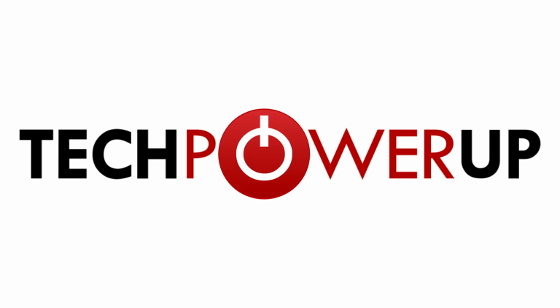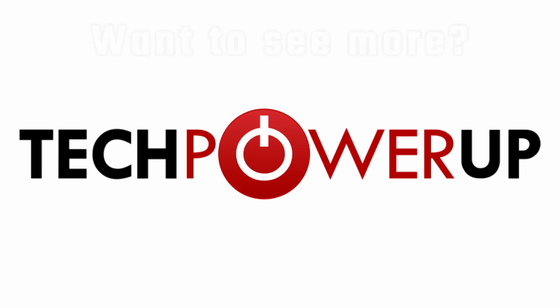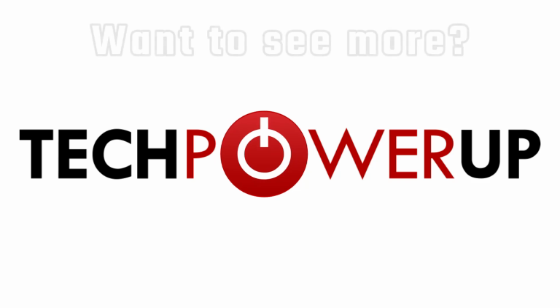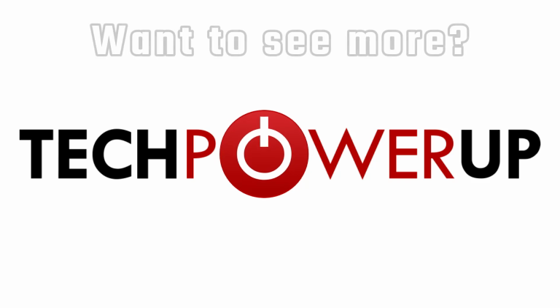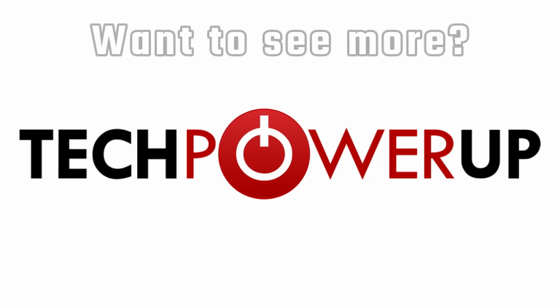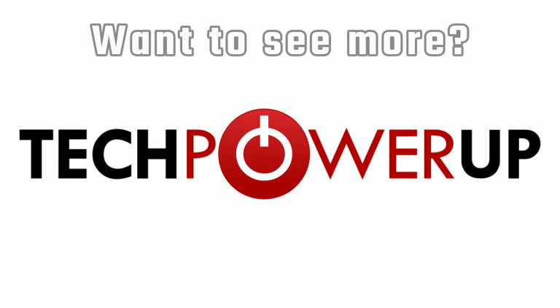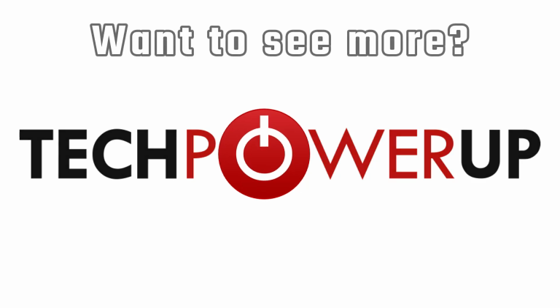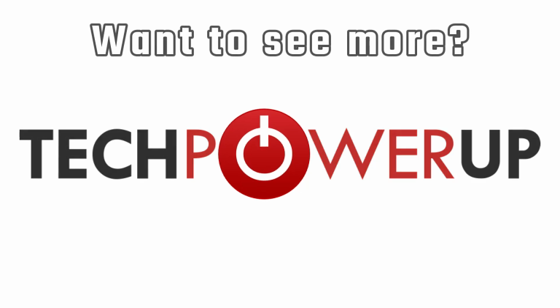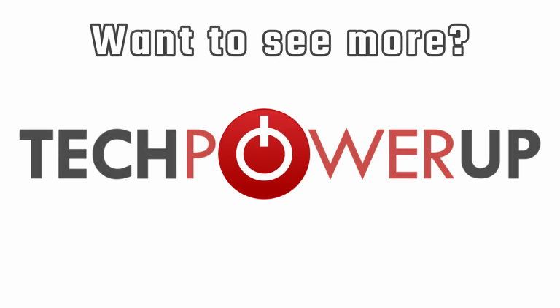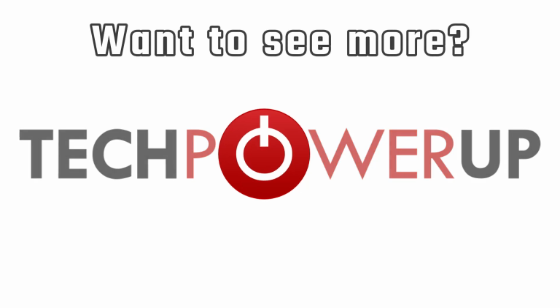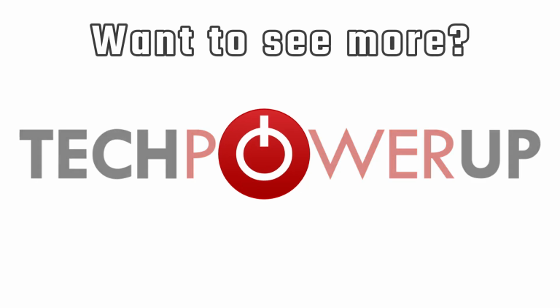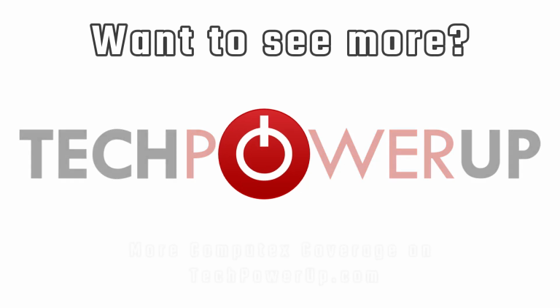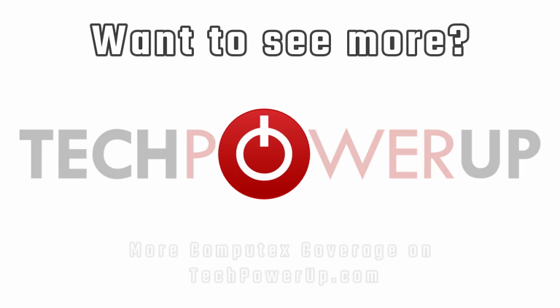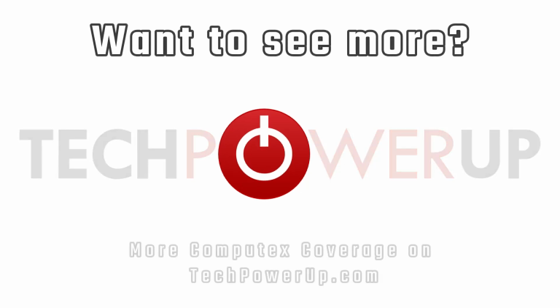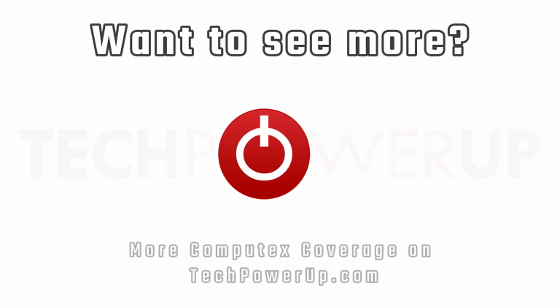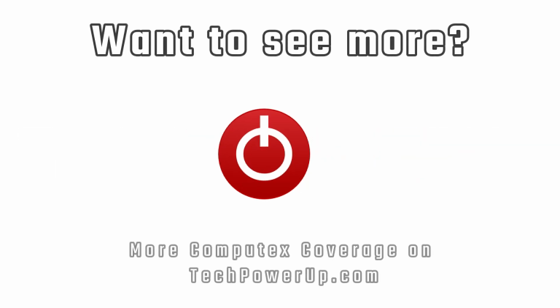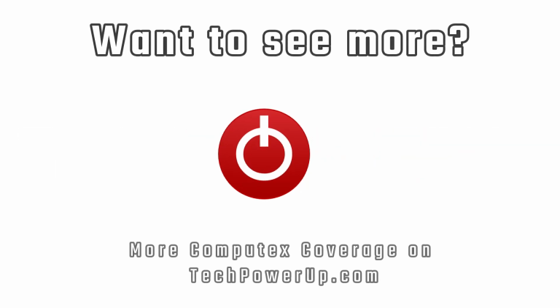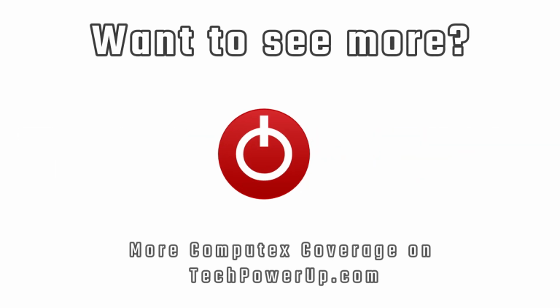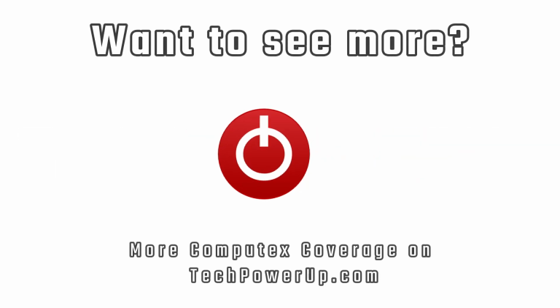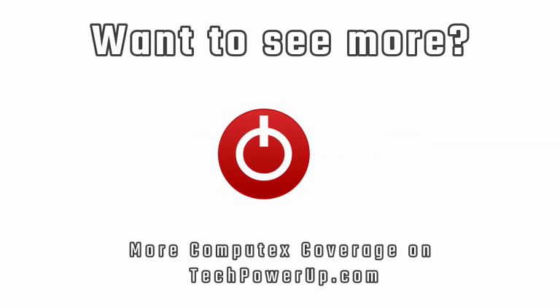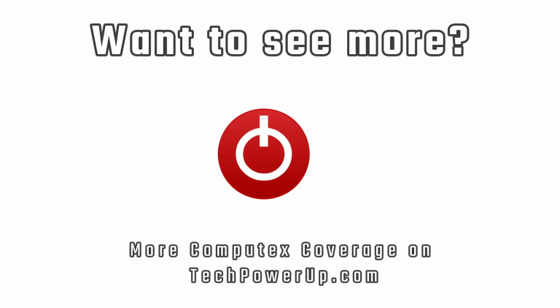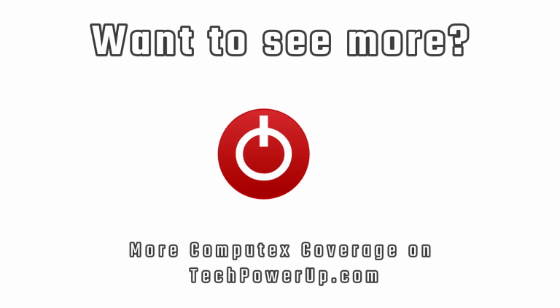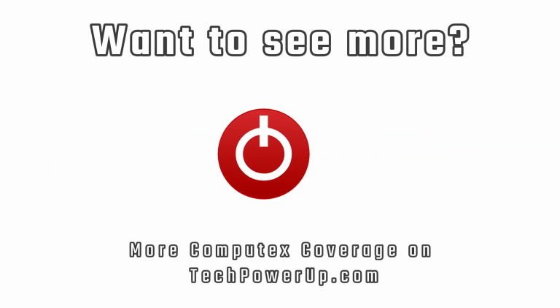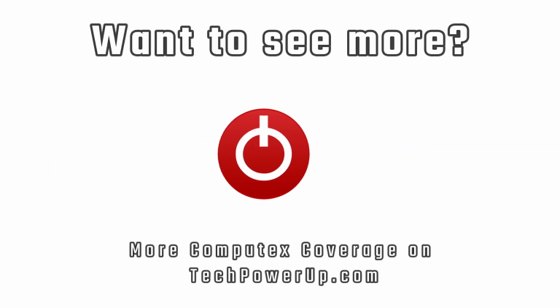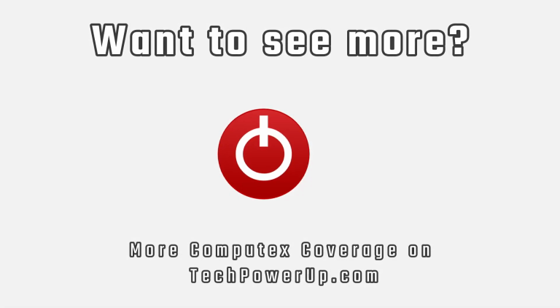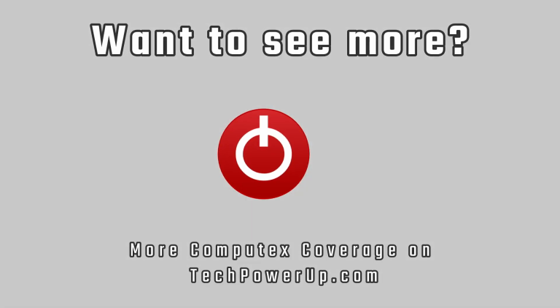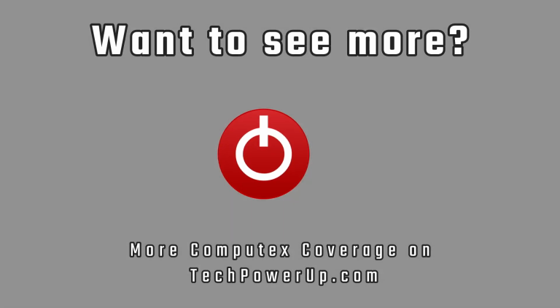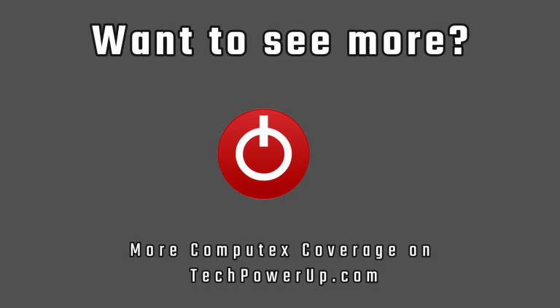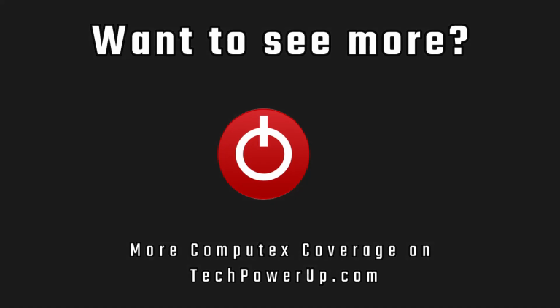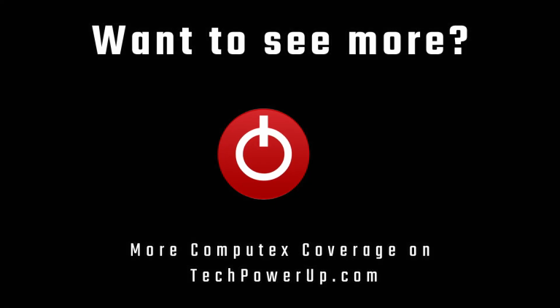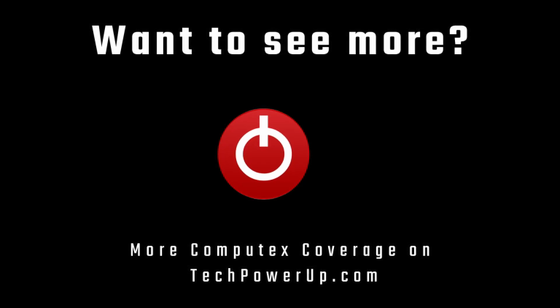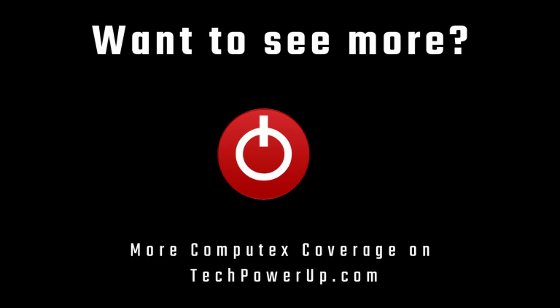There is plenty of news coming out of Computex 2025, so for all of it, check out techpowerup.com.